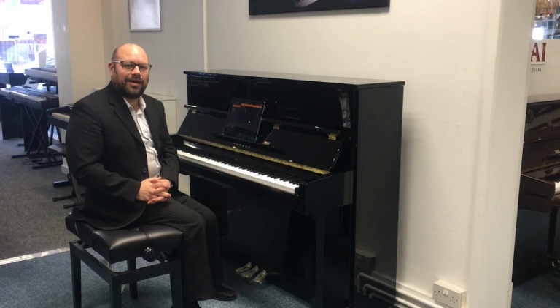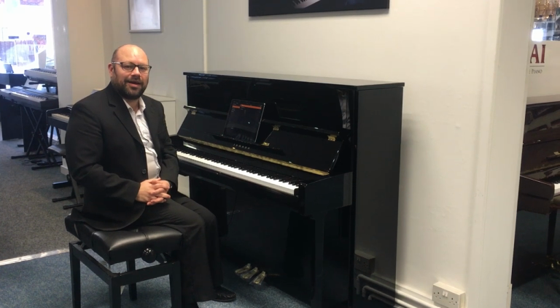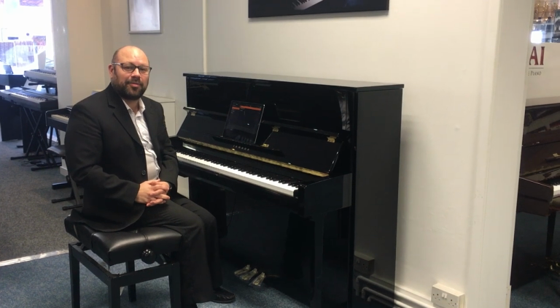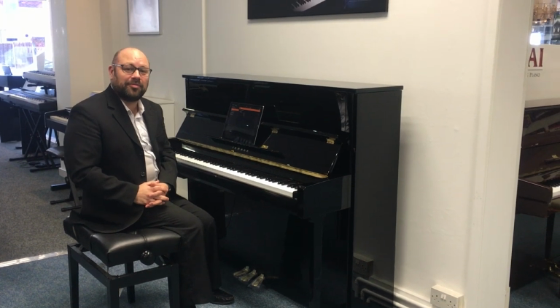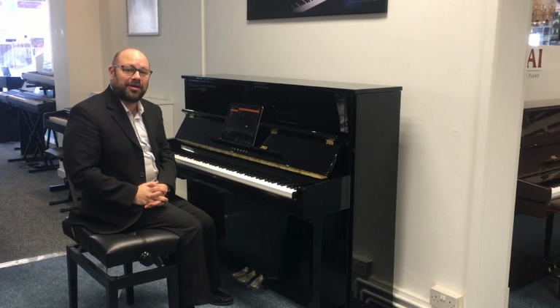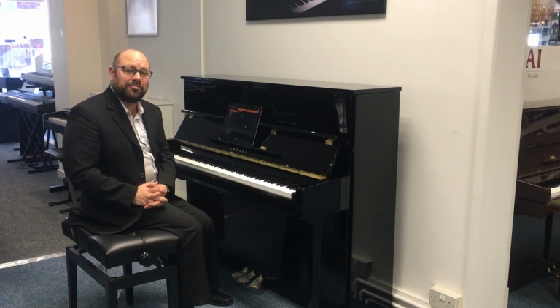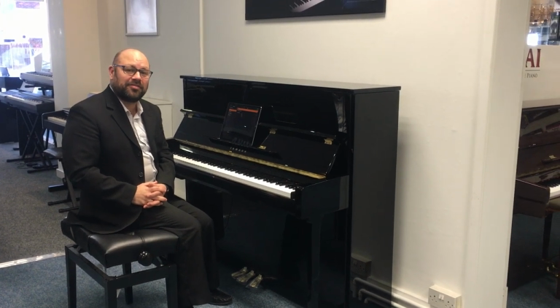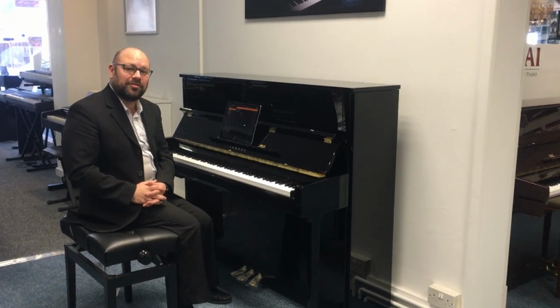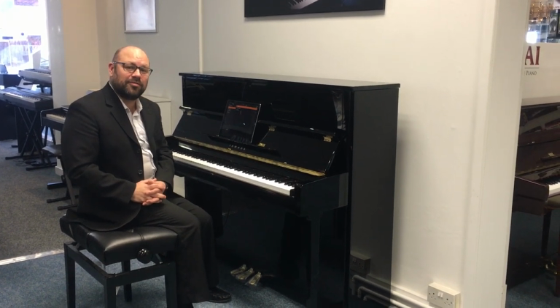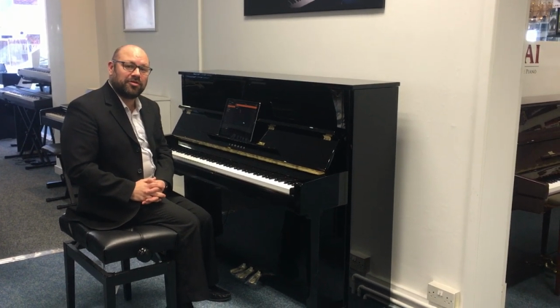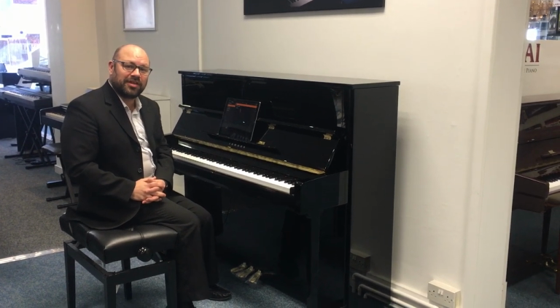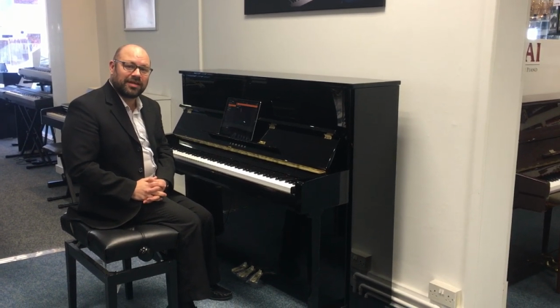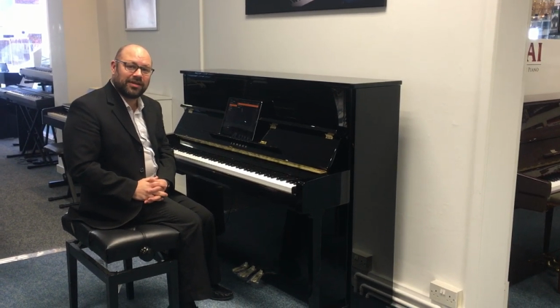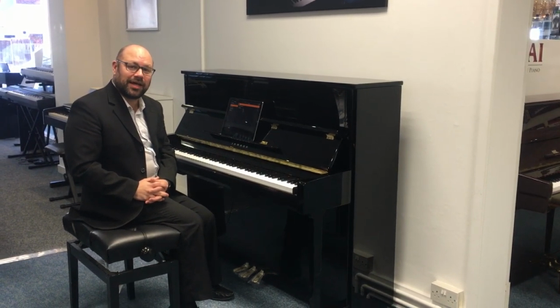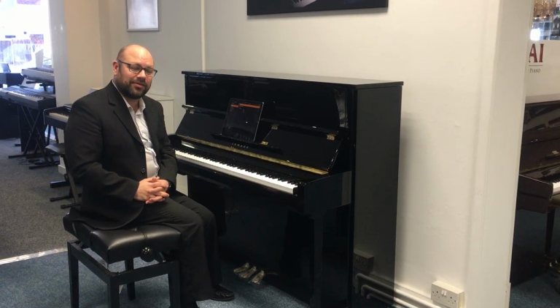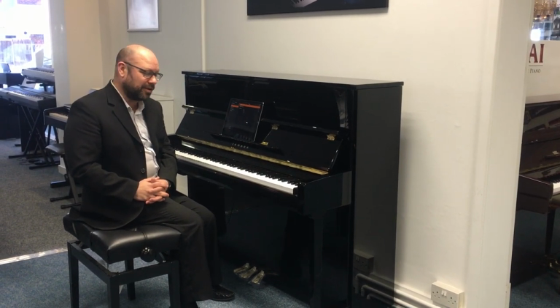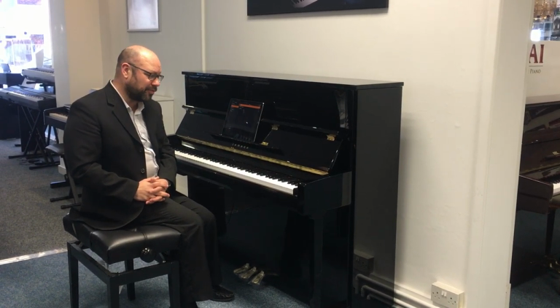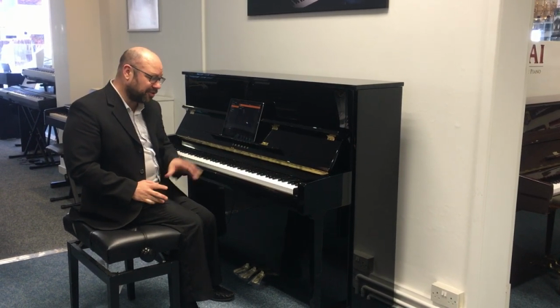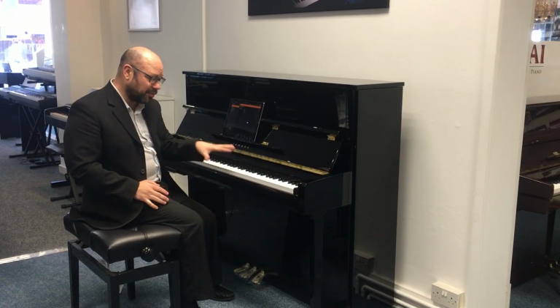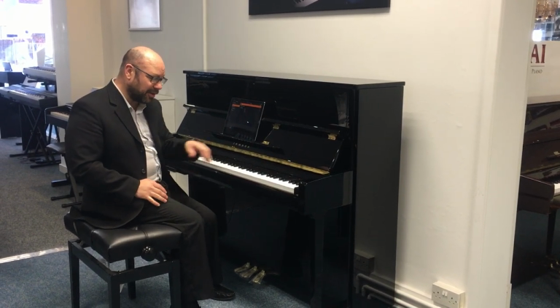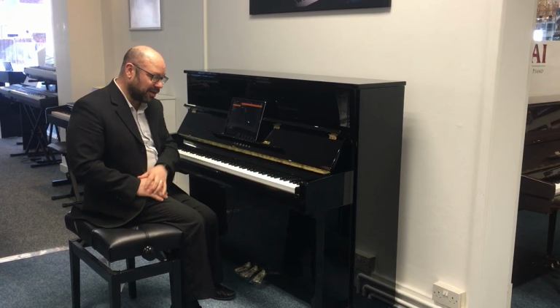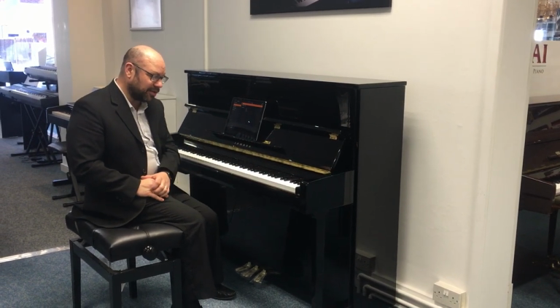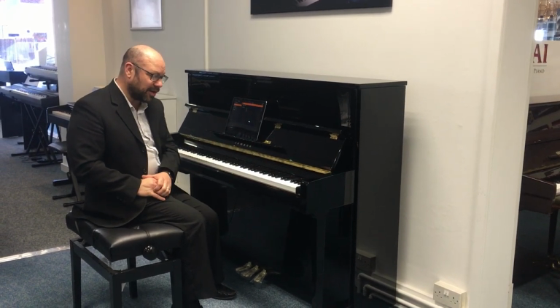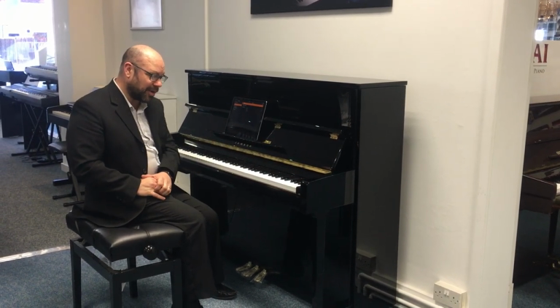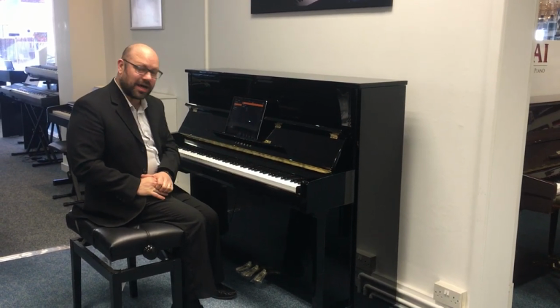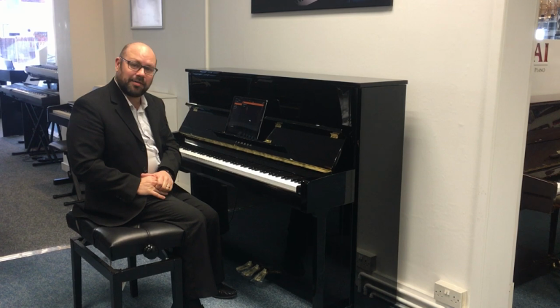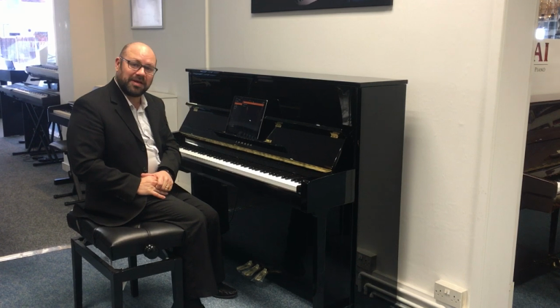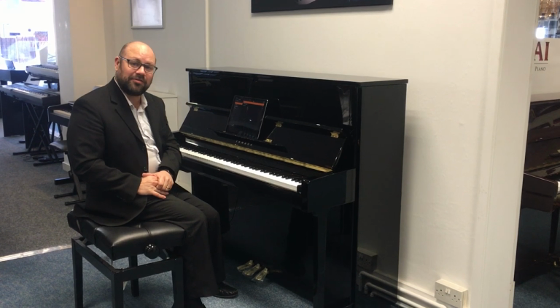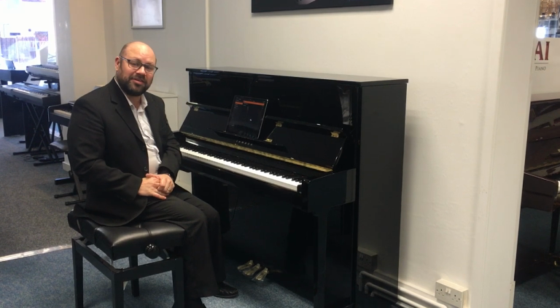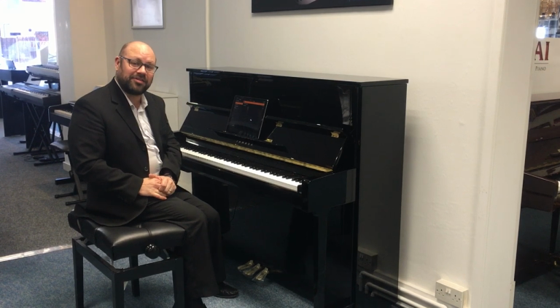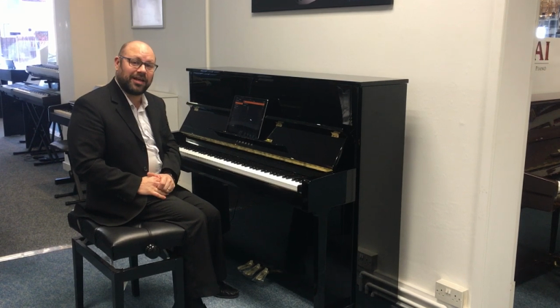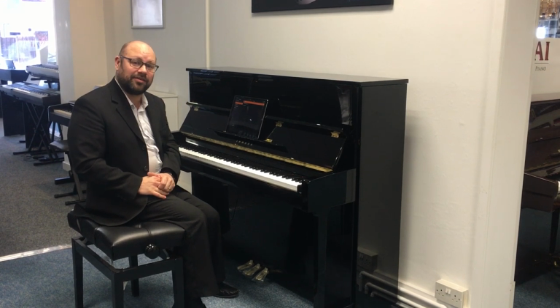Hi everybody, my name is Martin at Rumours Music in Leyland. I've got today with me a Yamaha B3 Silent.